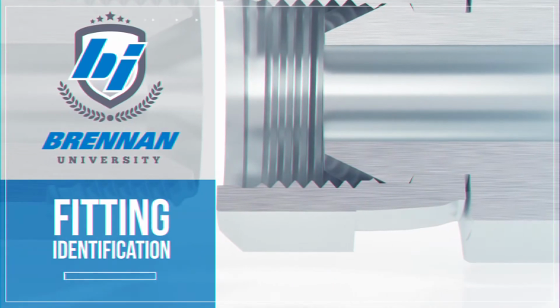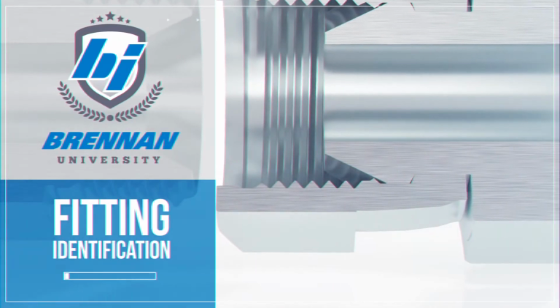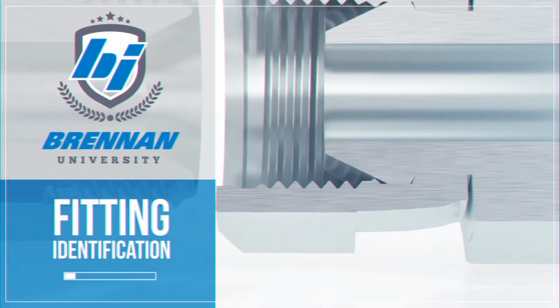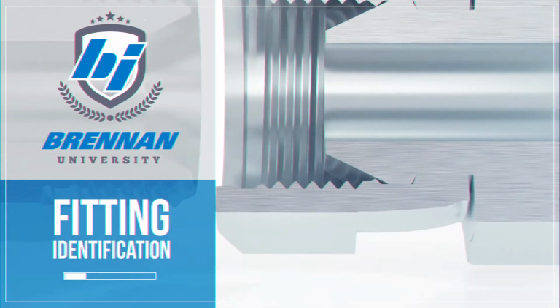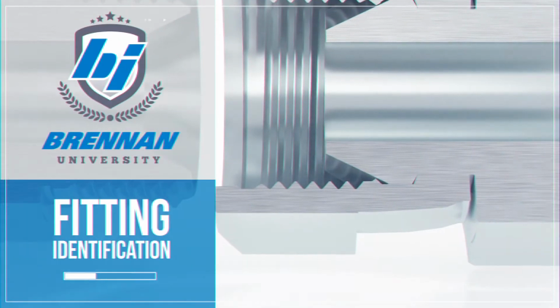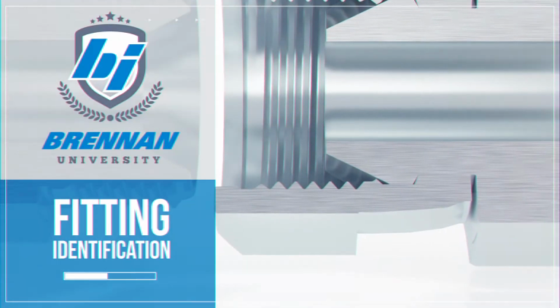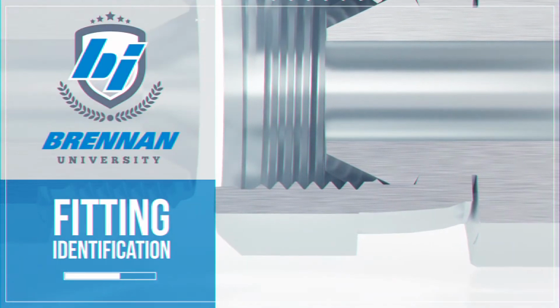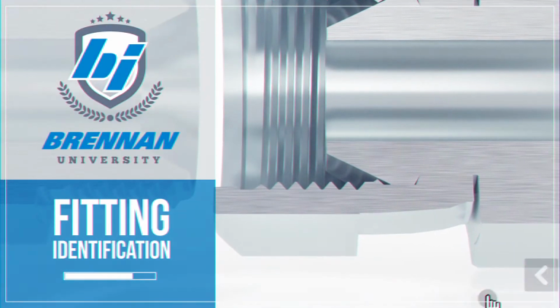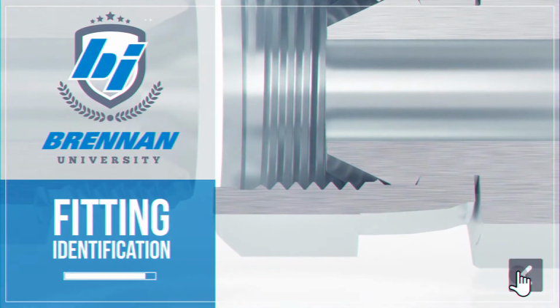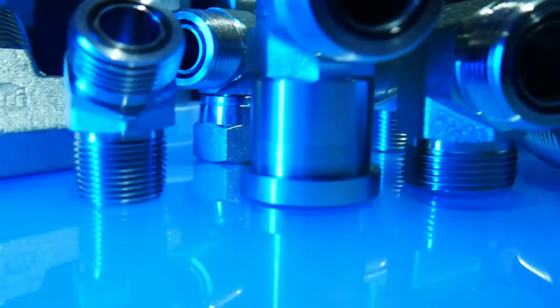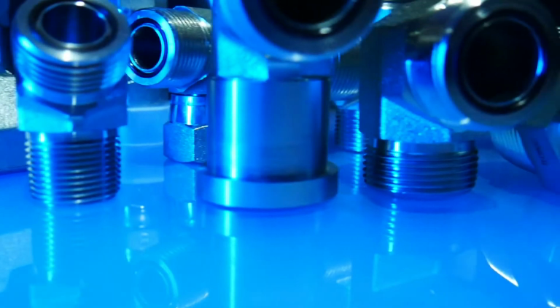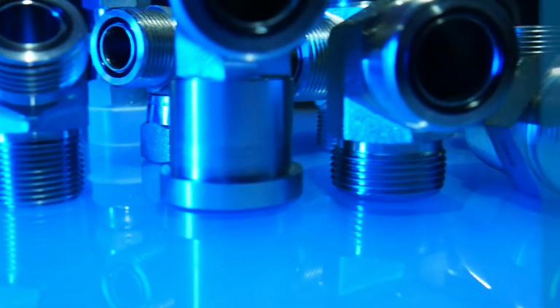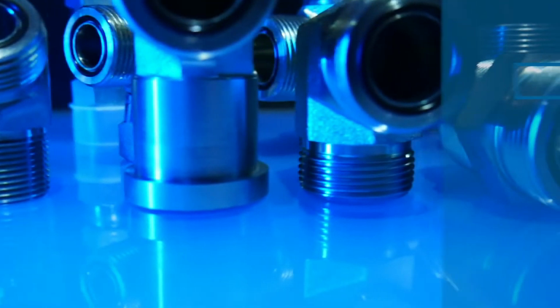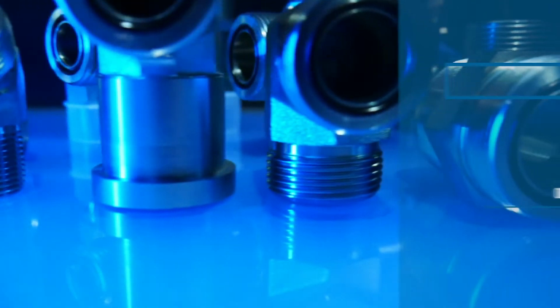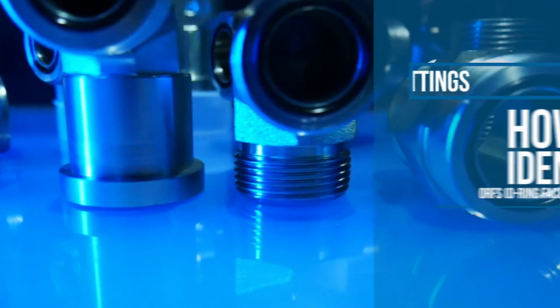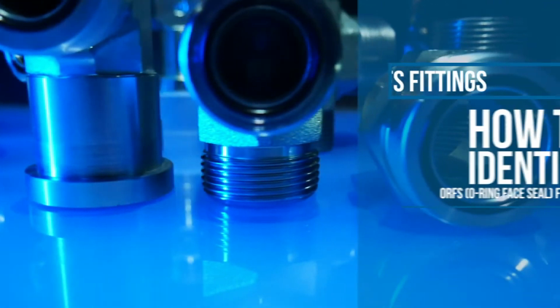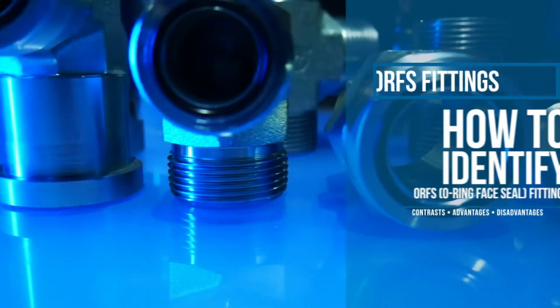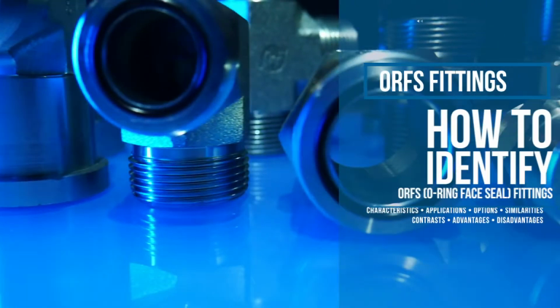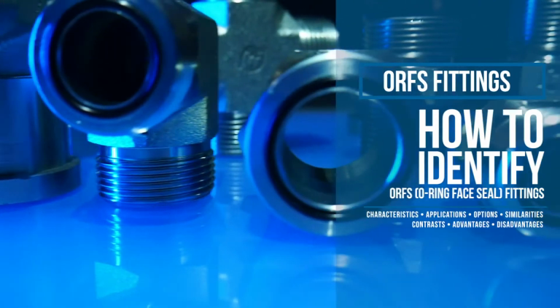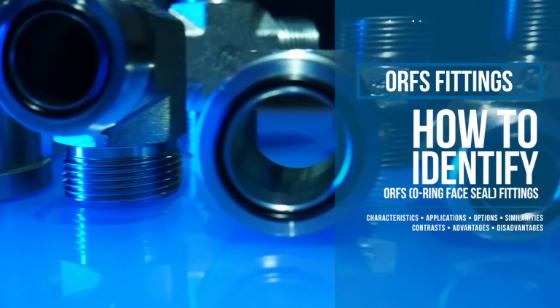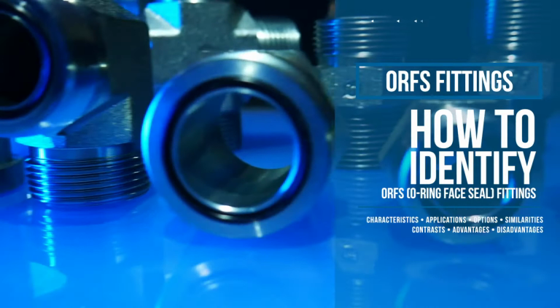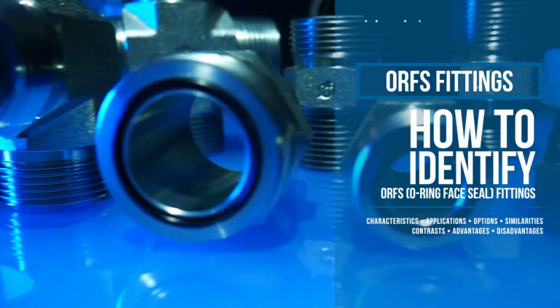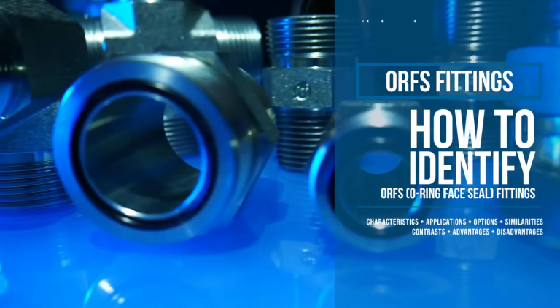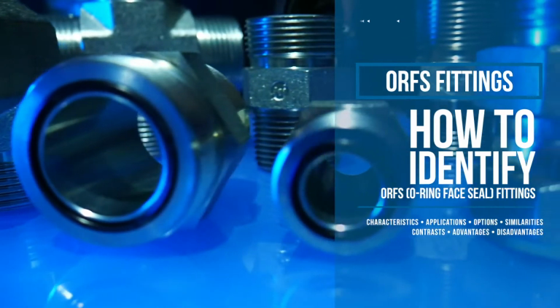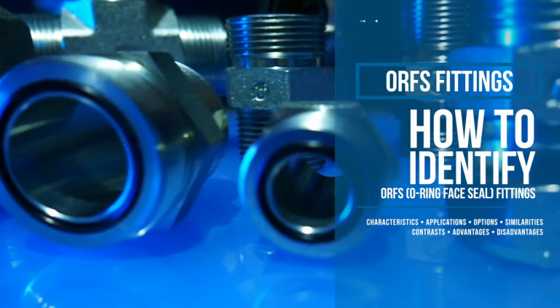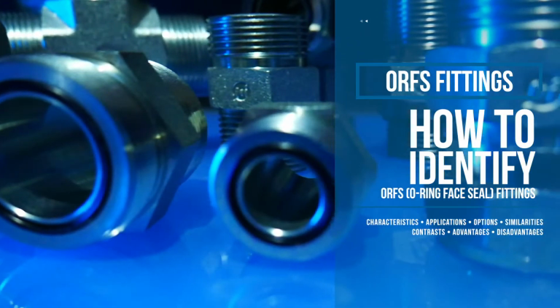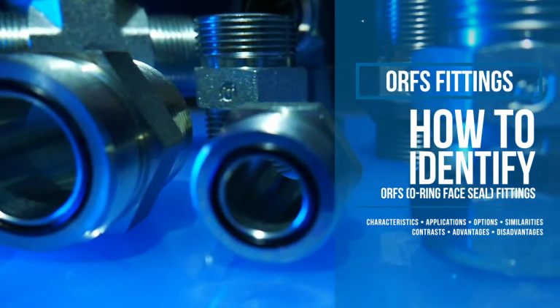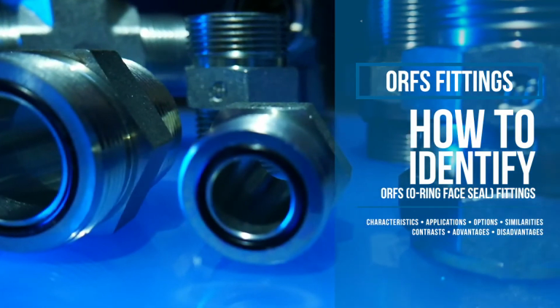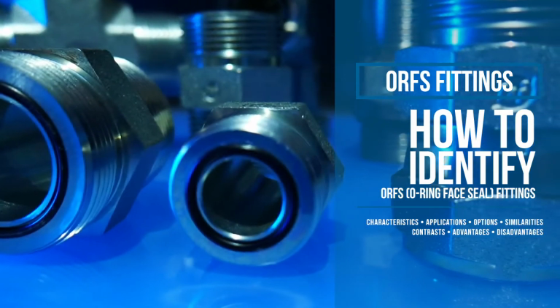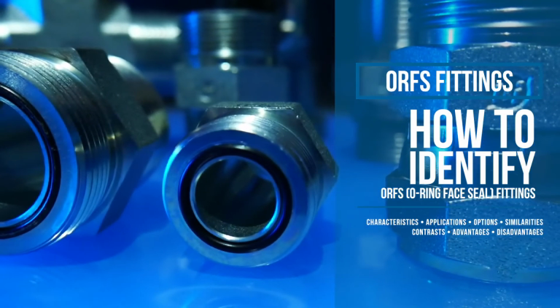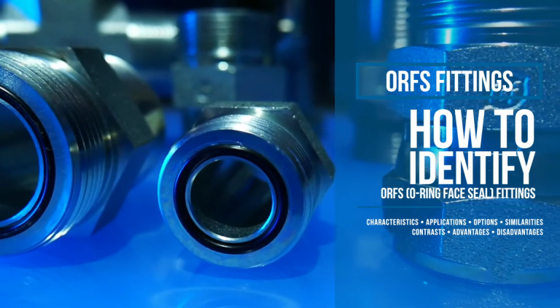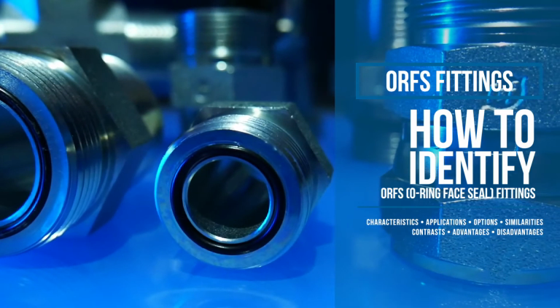Welcome to Brennan University. In this episode, we'll cover the characteristics, applications, and advantages of ORFS fittings.